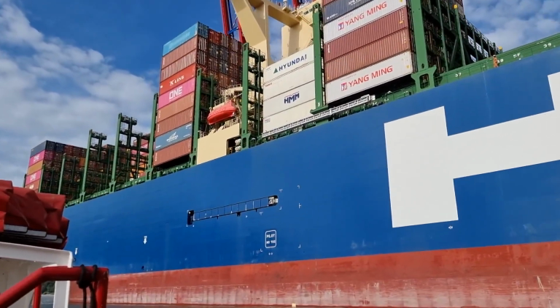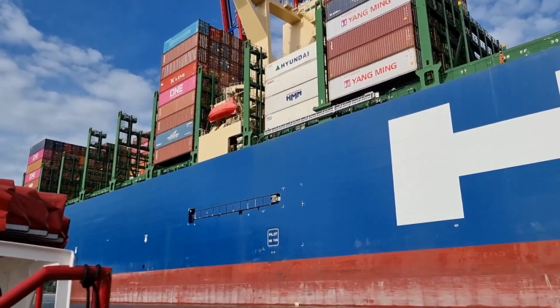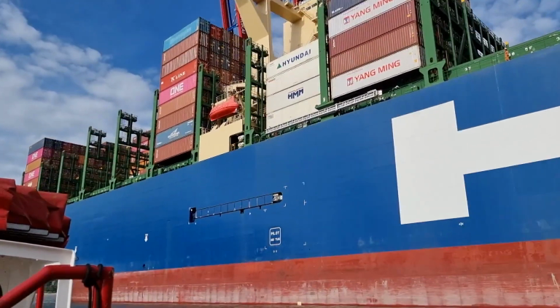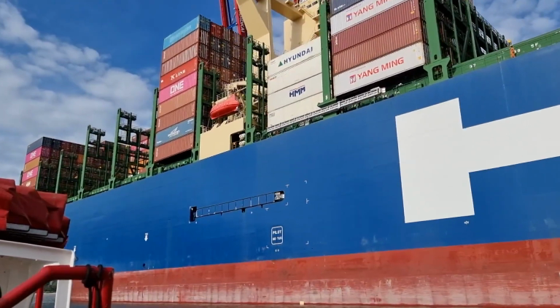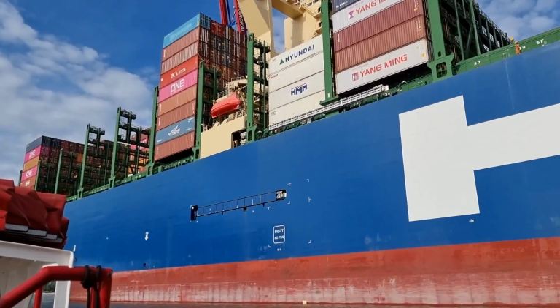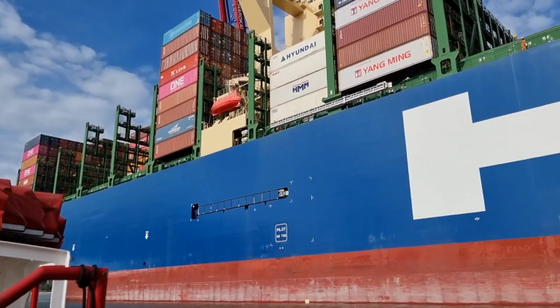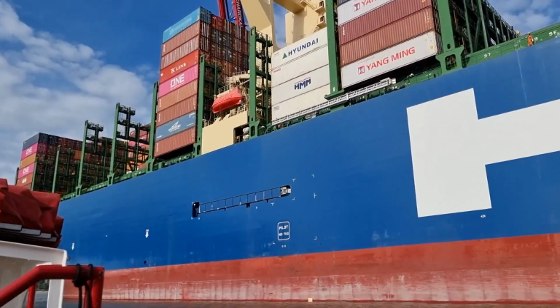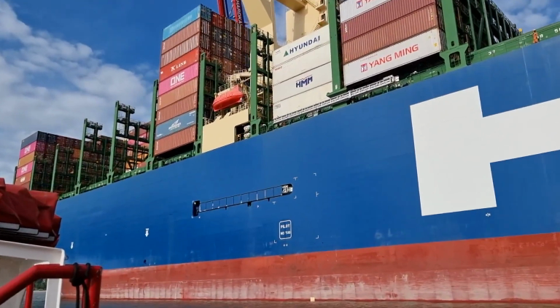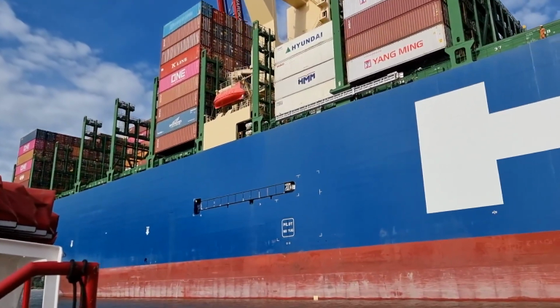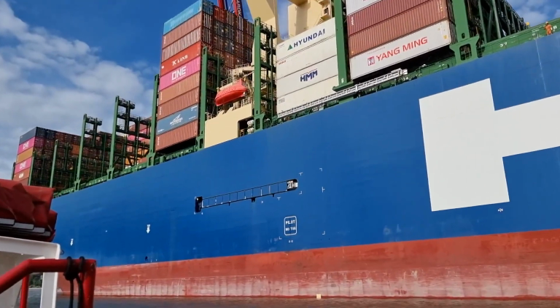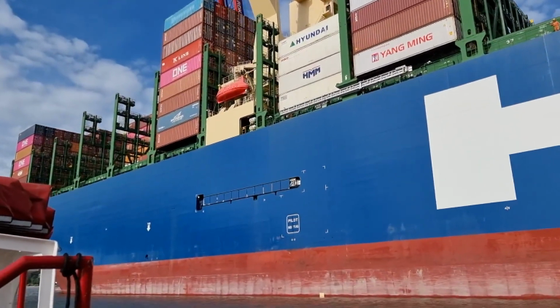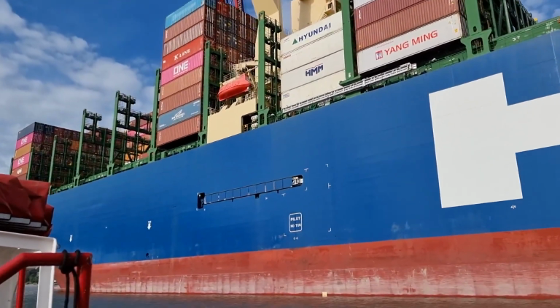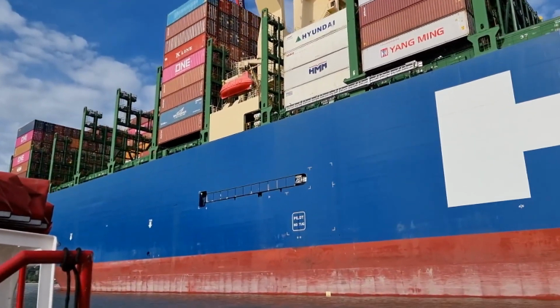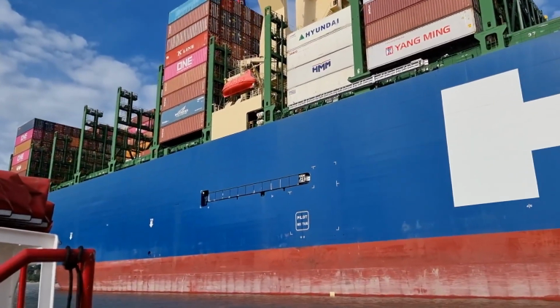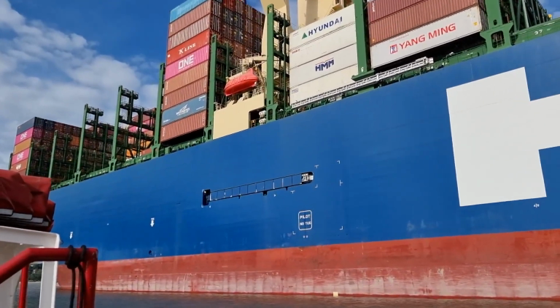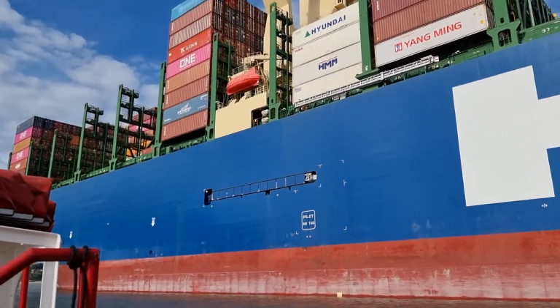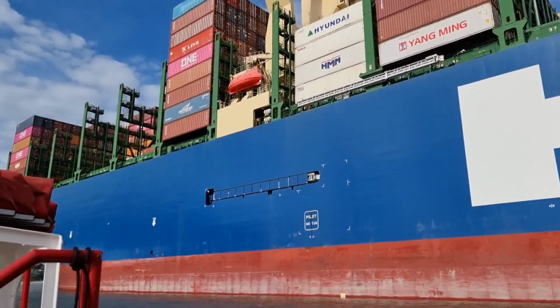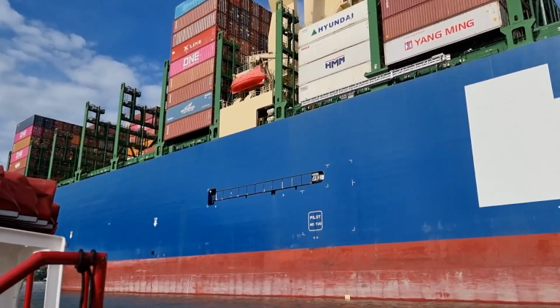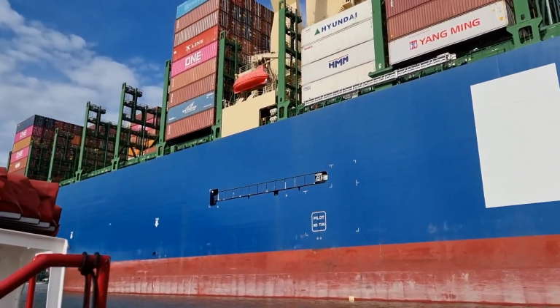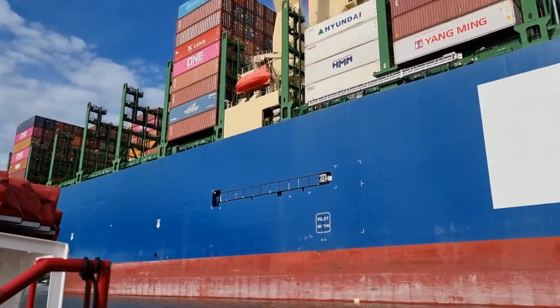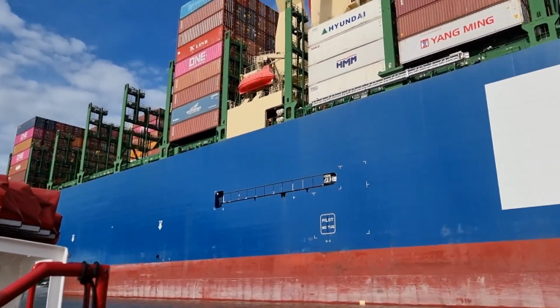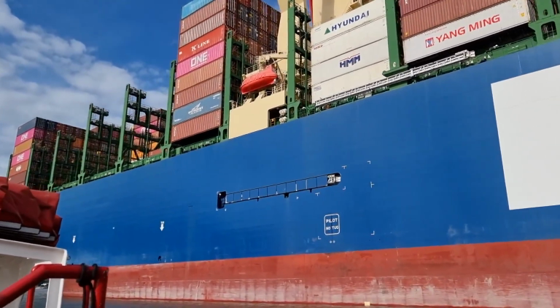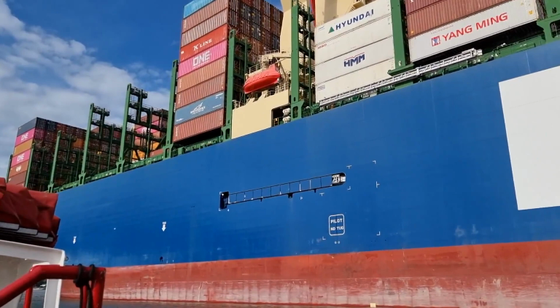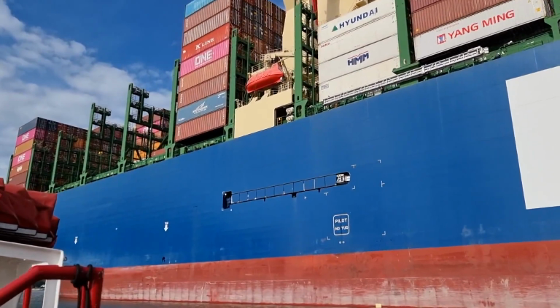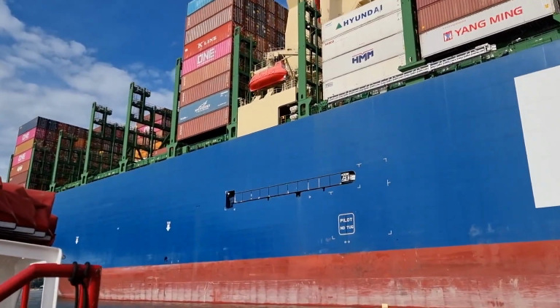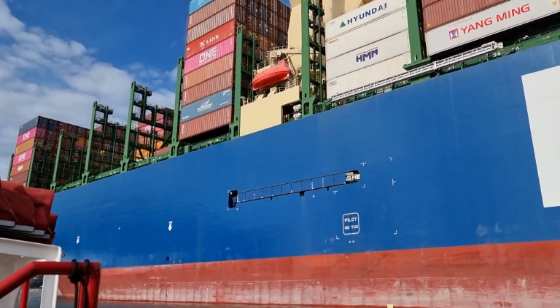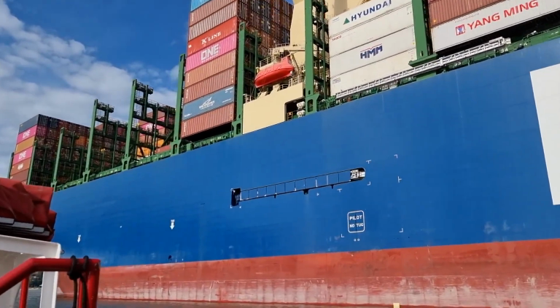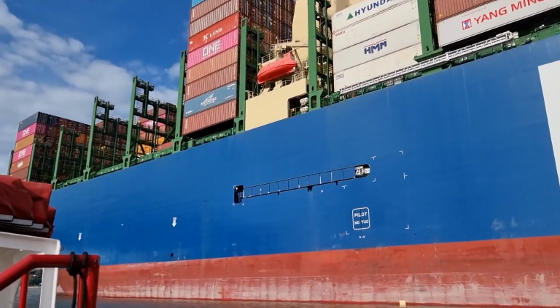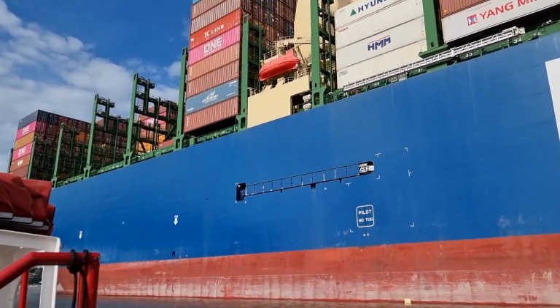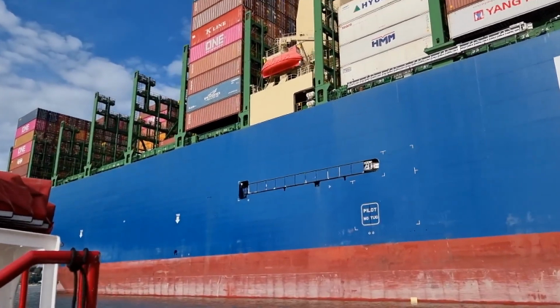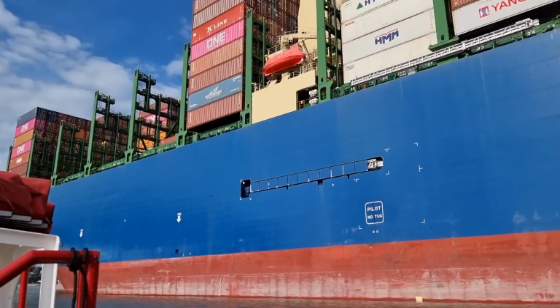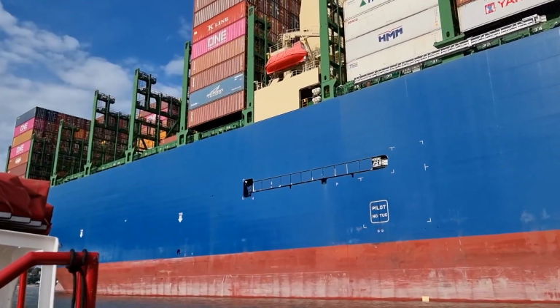More than 400 meters long. More than 200,000 deadweight tons.